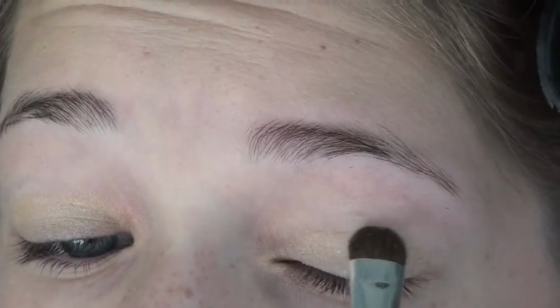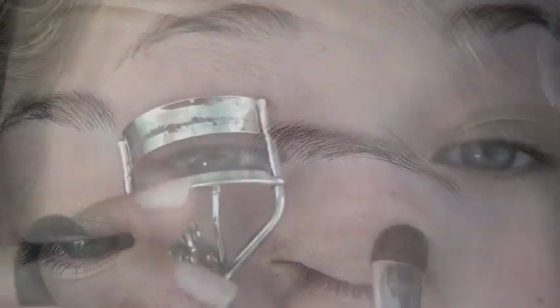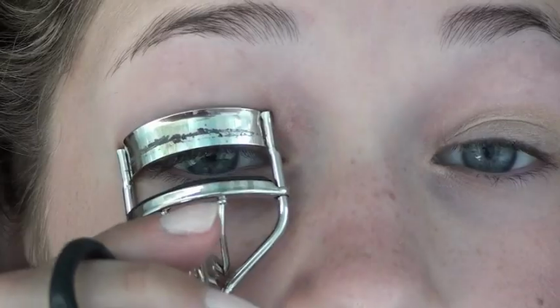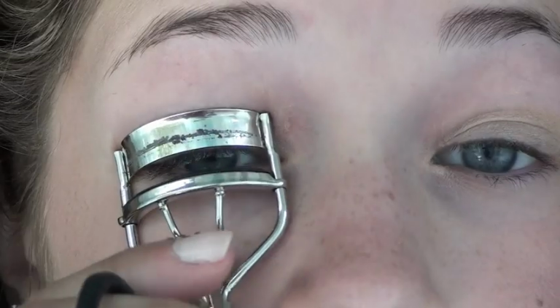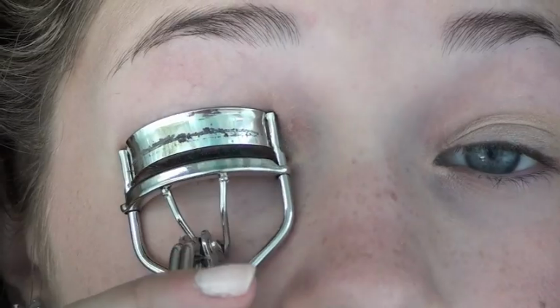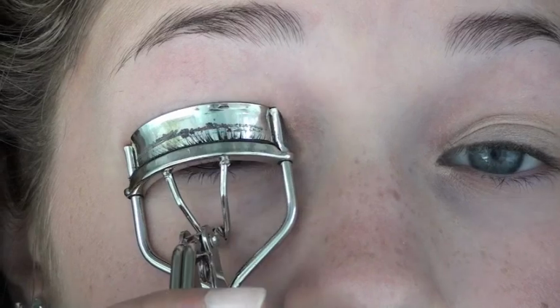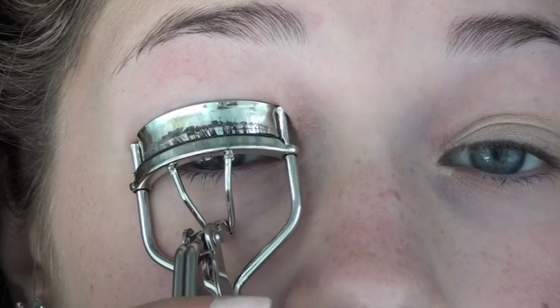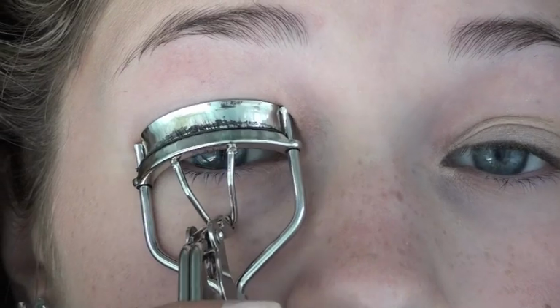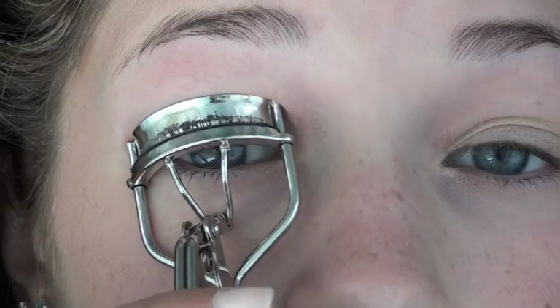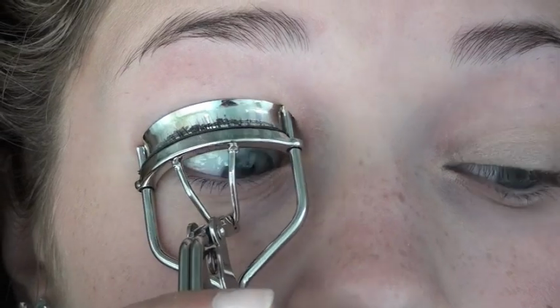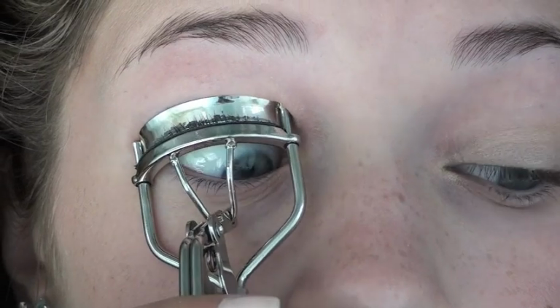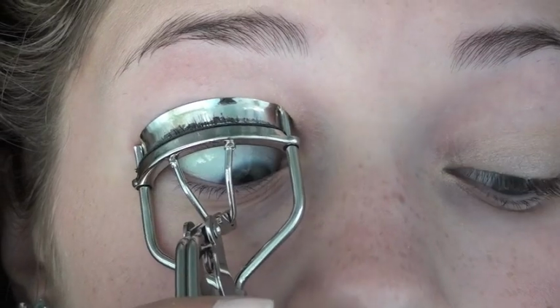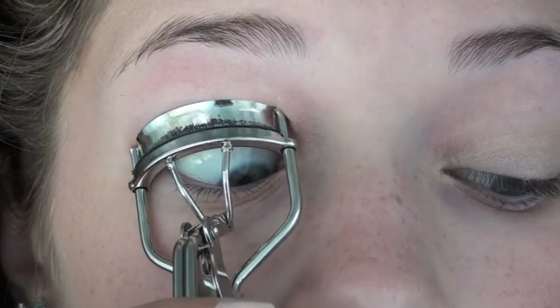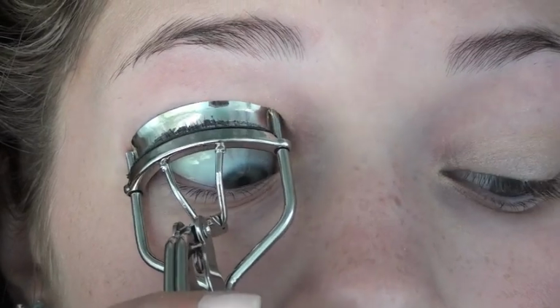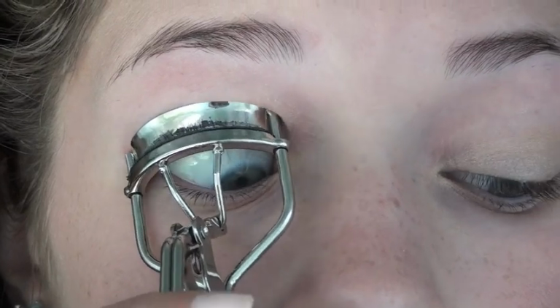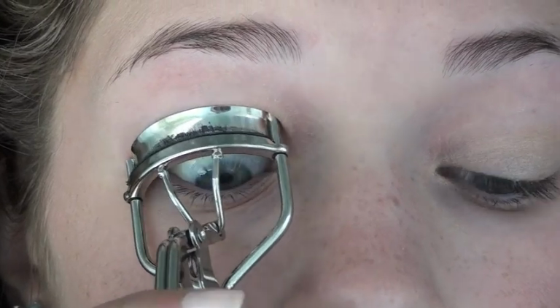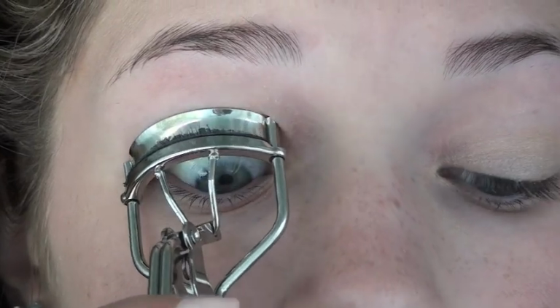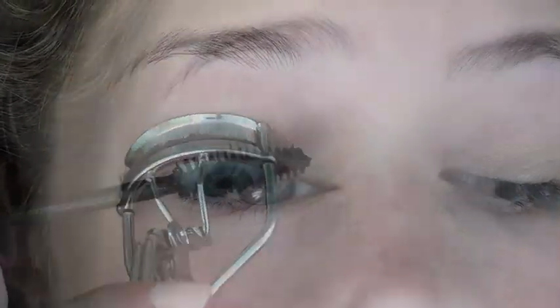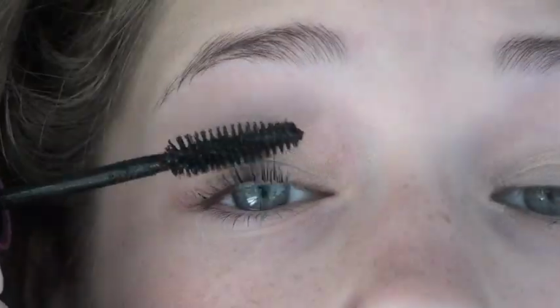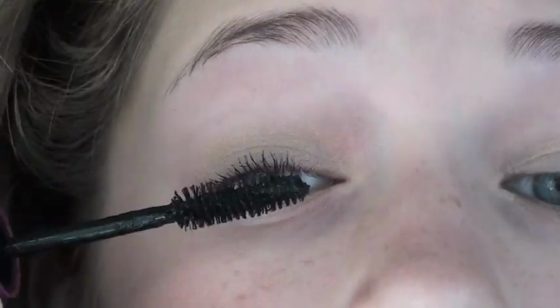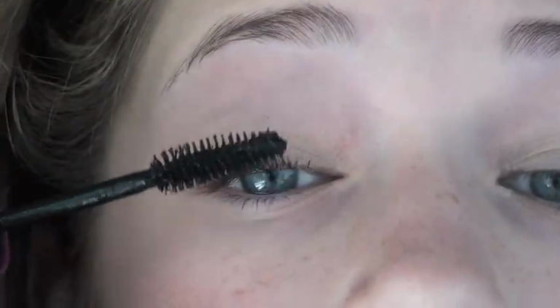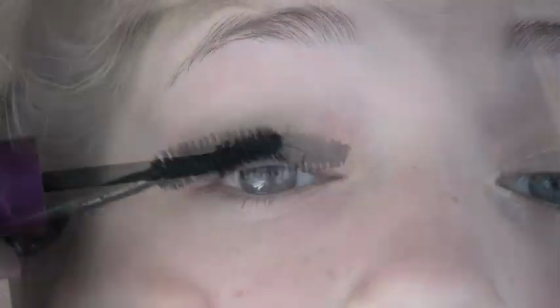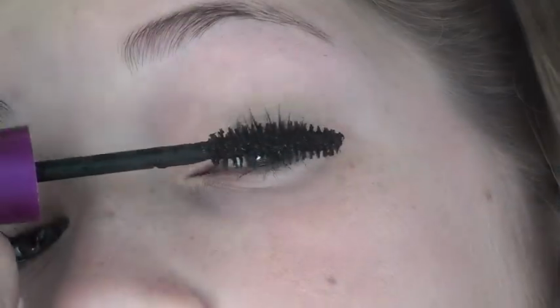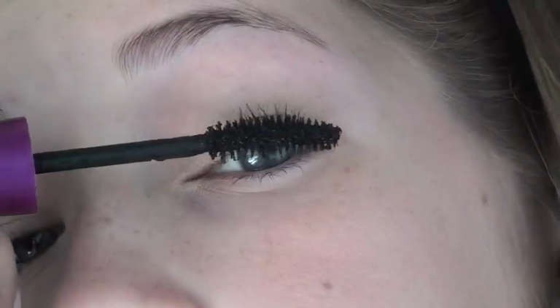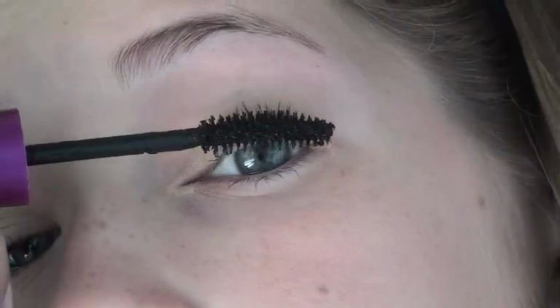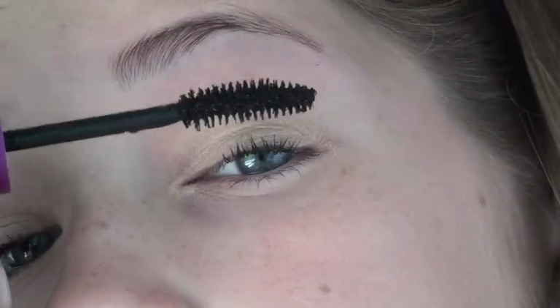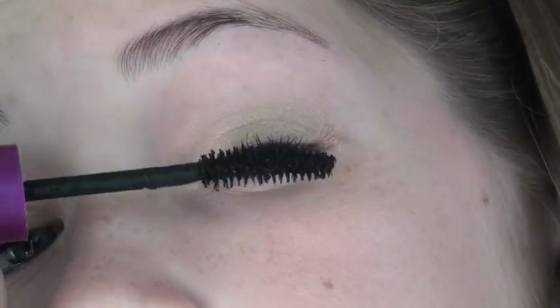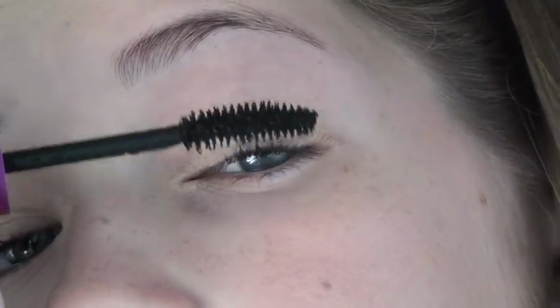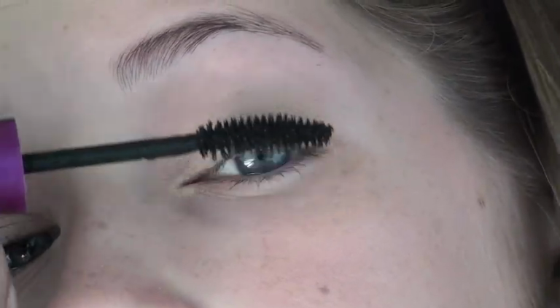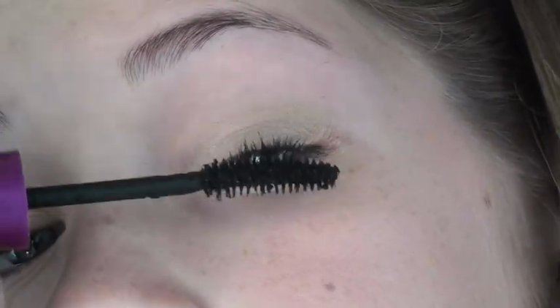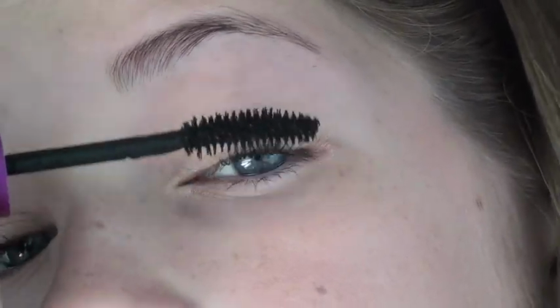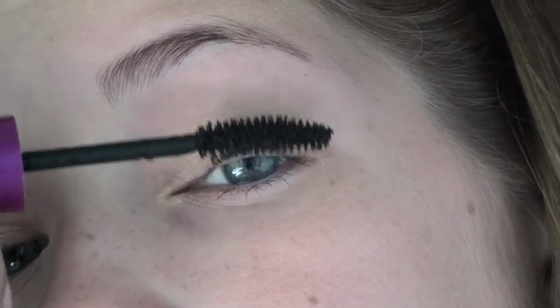I'm now curling the eyelashes and applying one coat of mascara to each eye. This is Maybelline The Falsies.